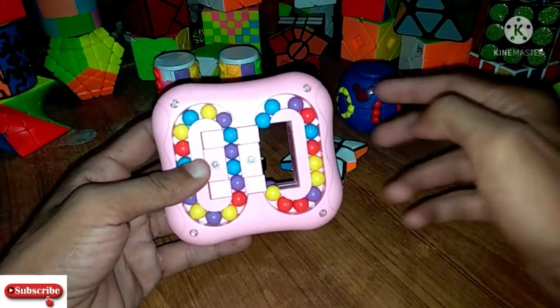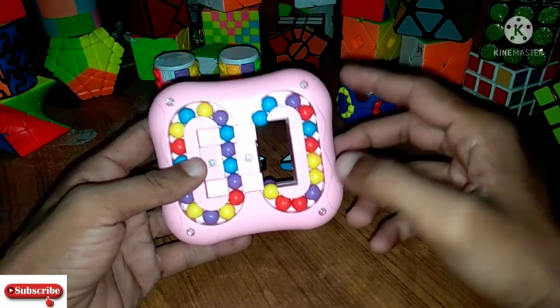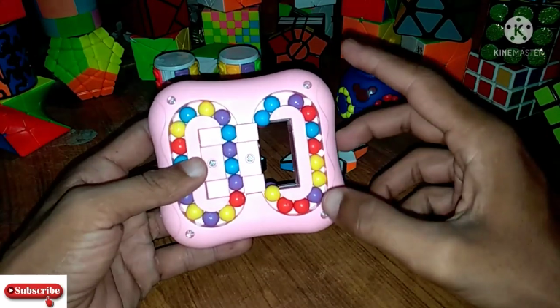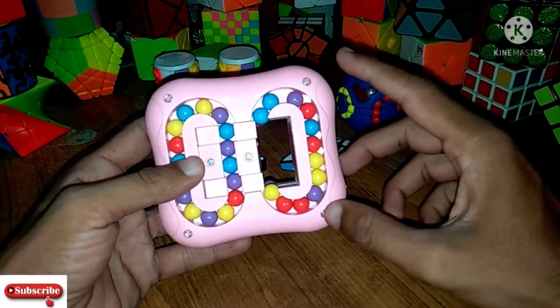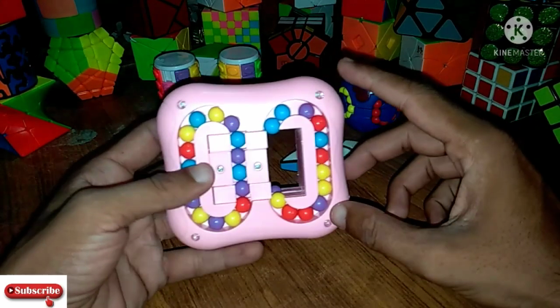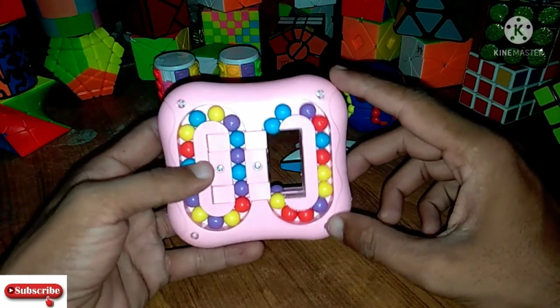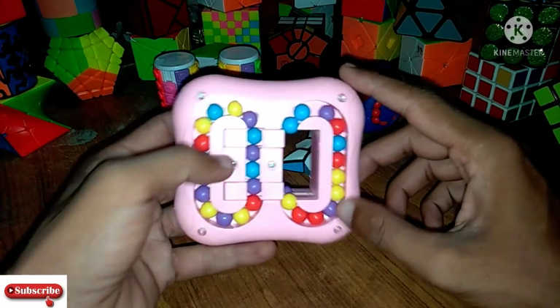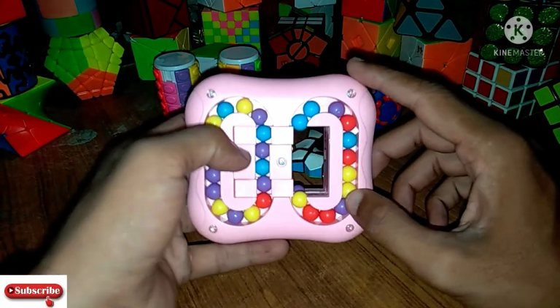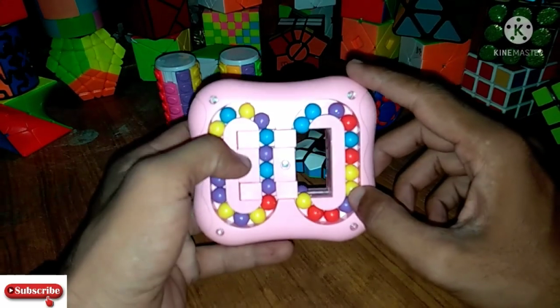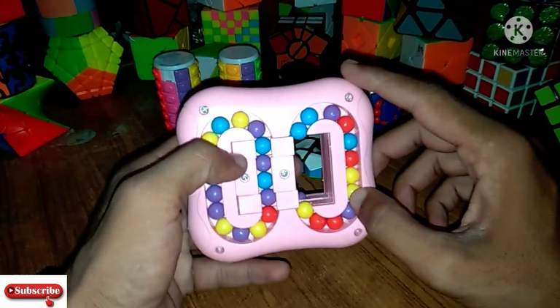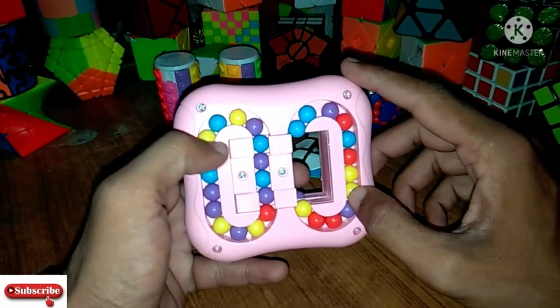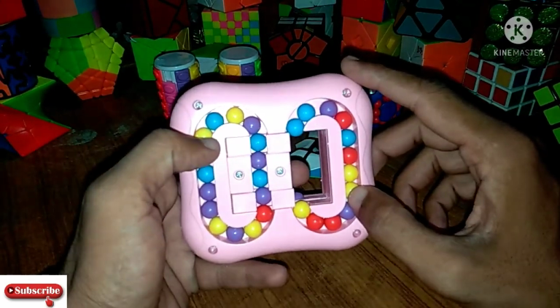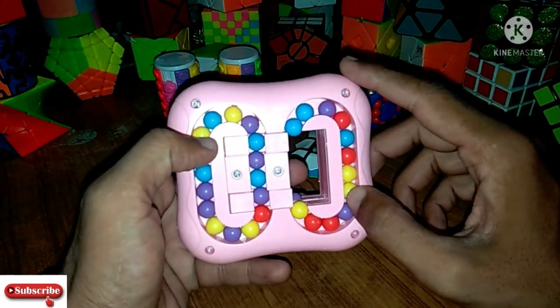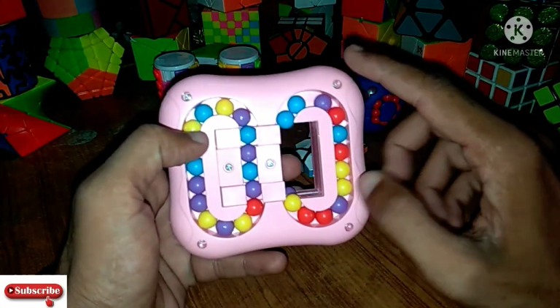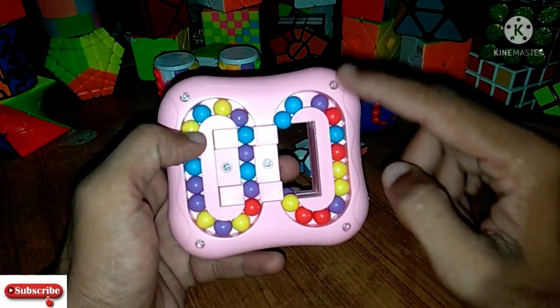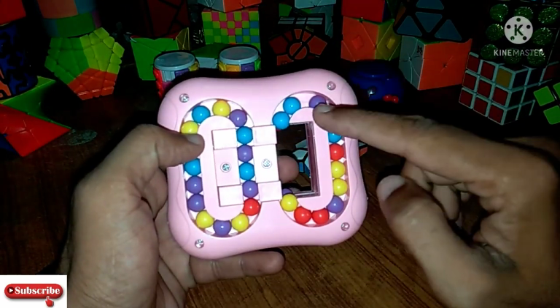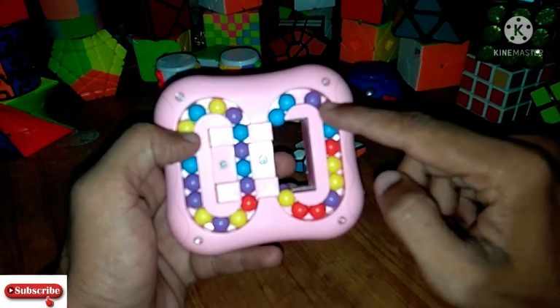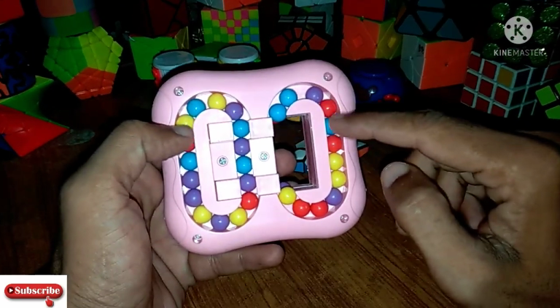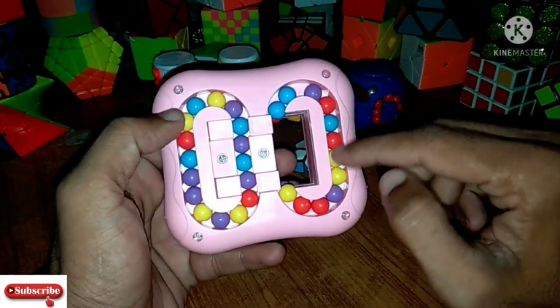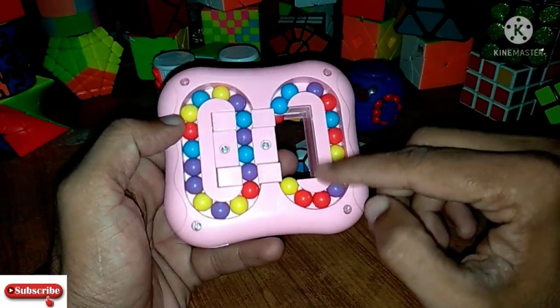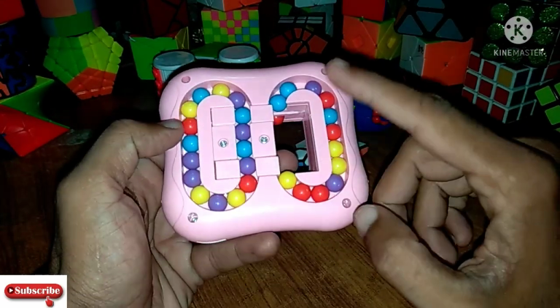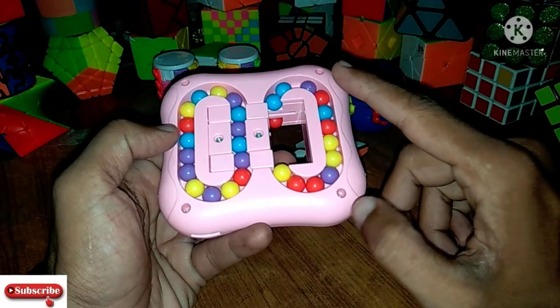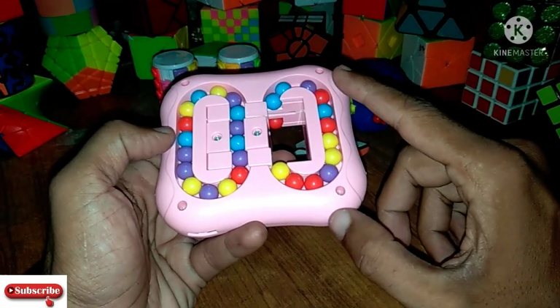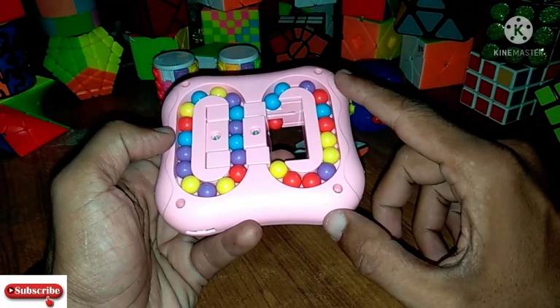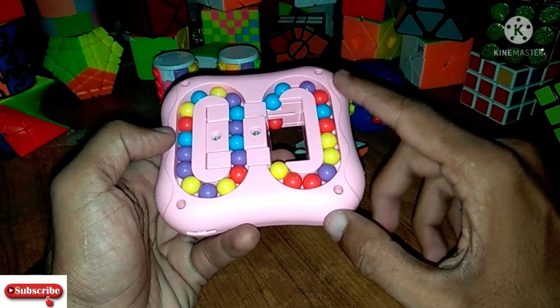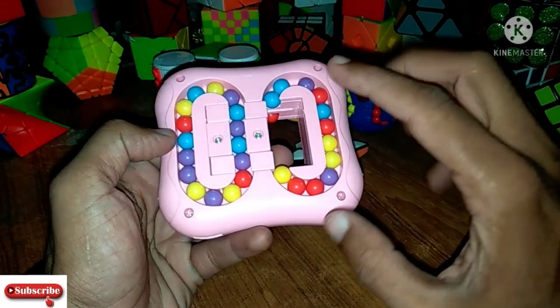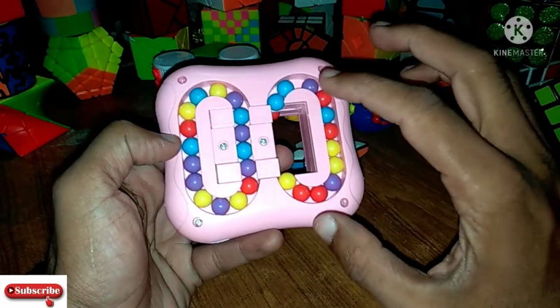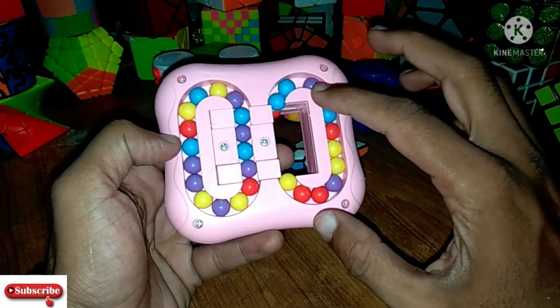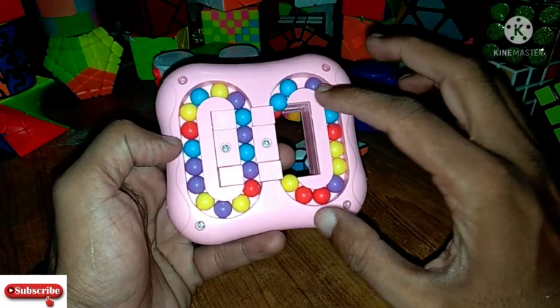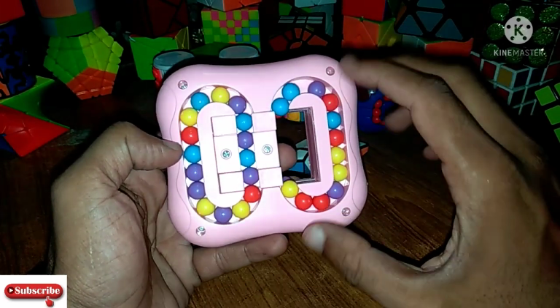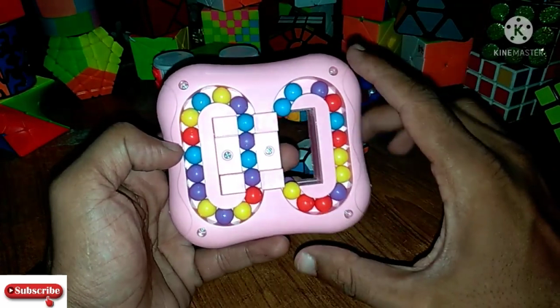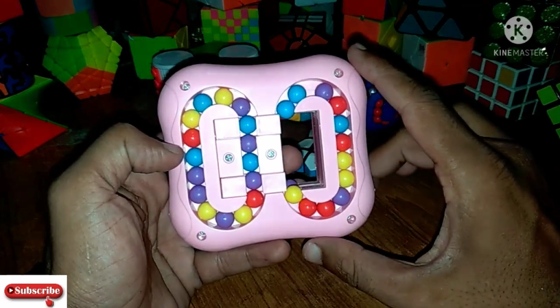So I have scrambled this cube. Now I will start to solve this cube.